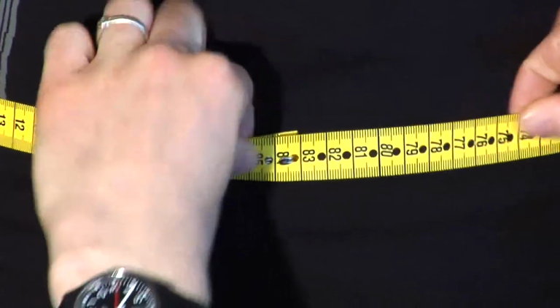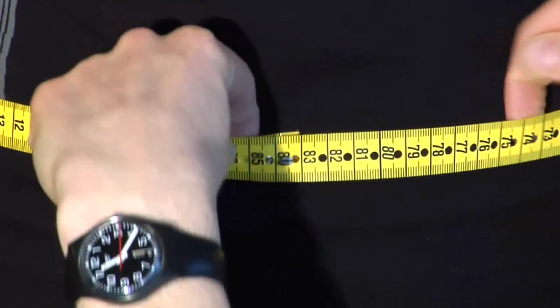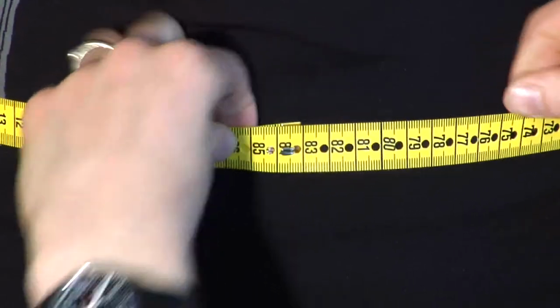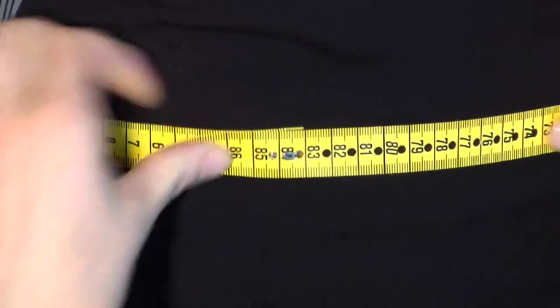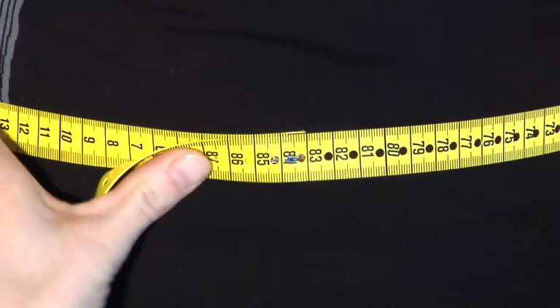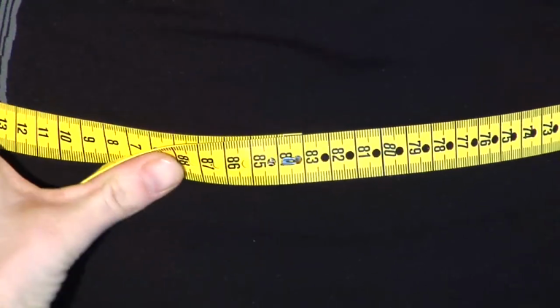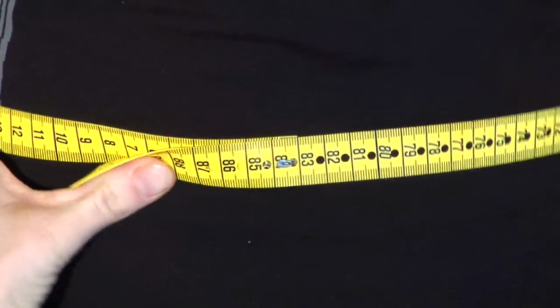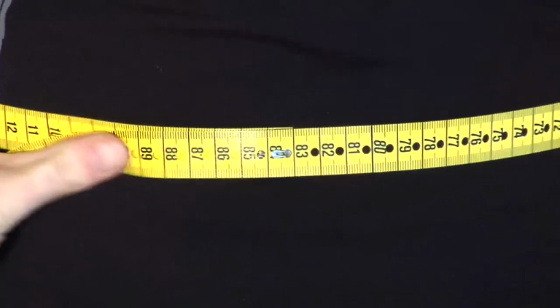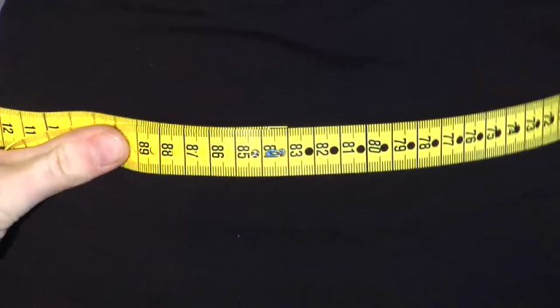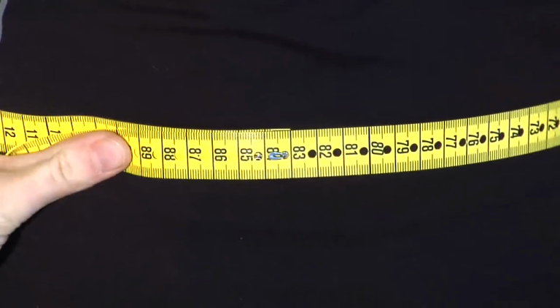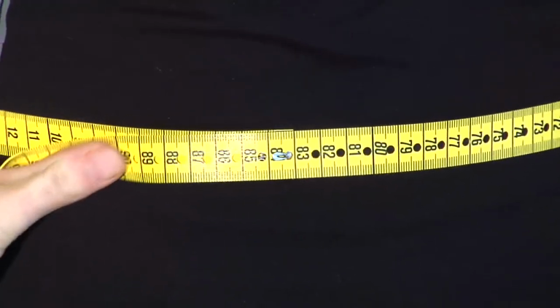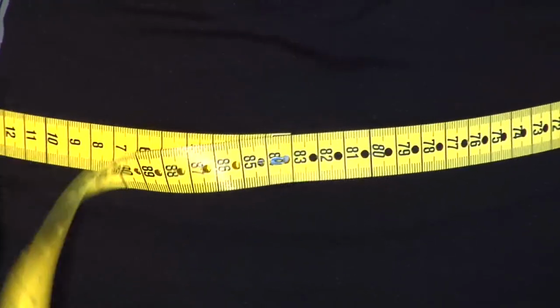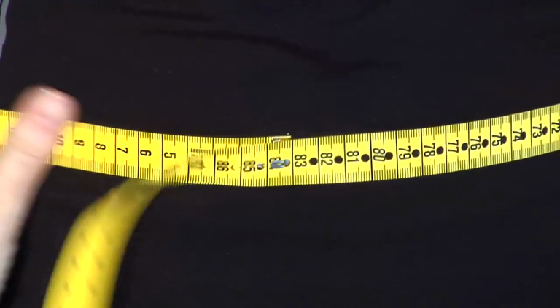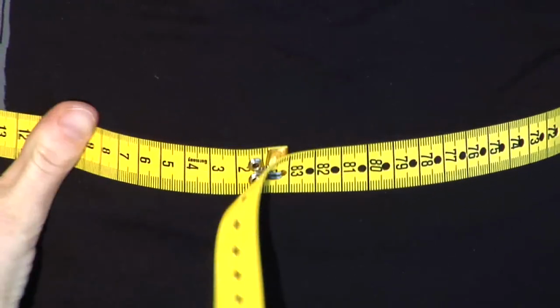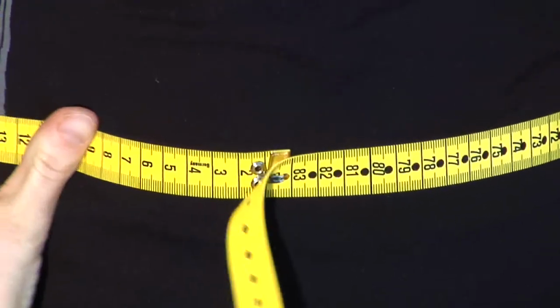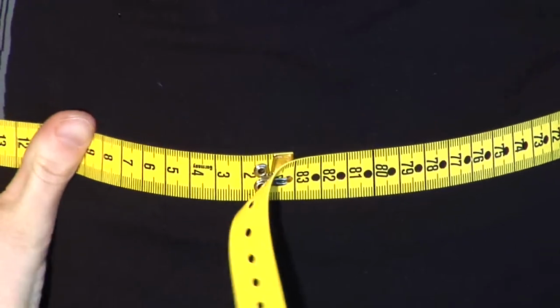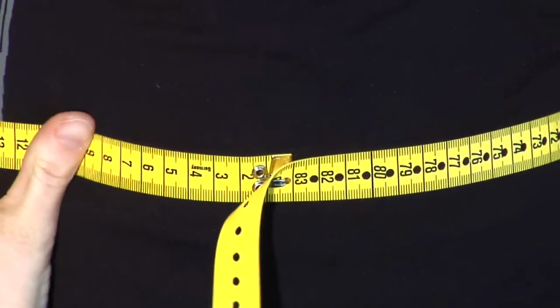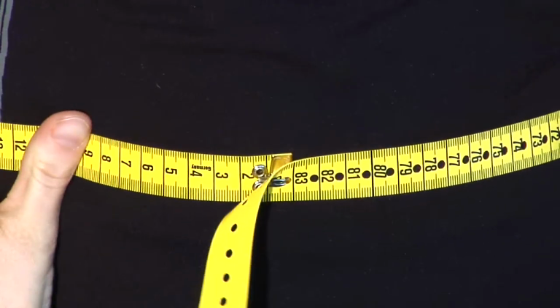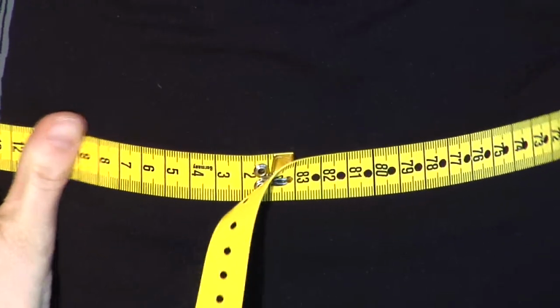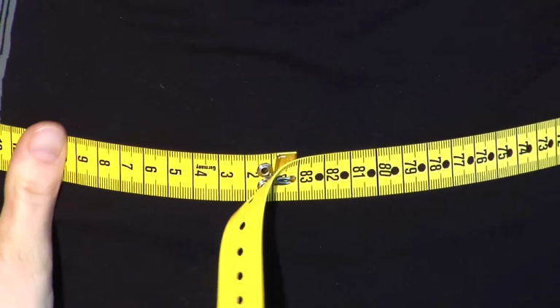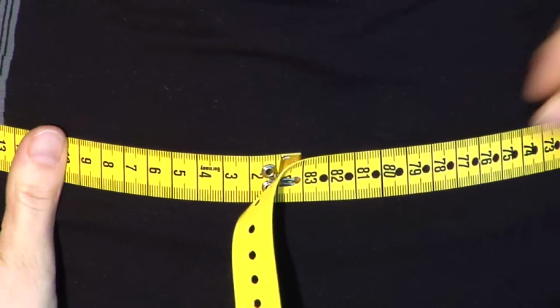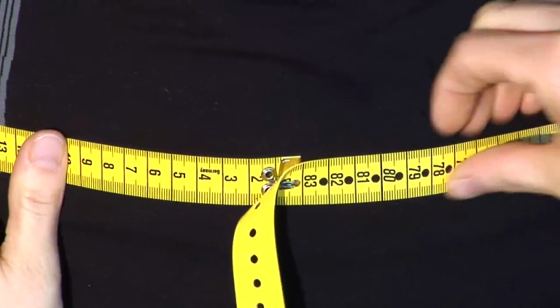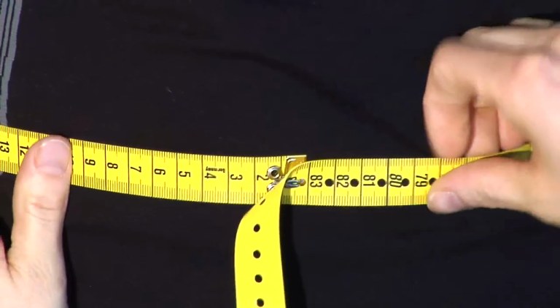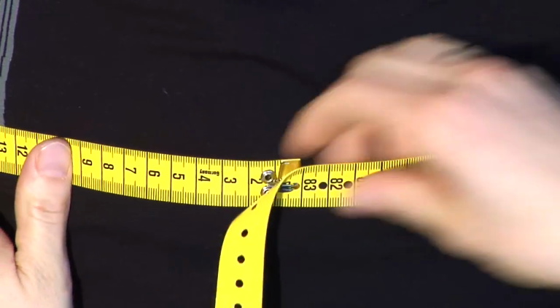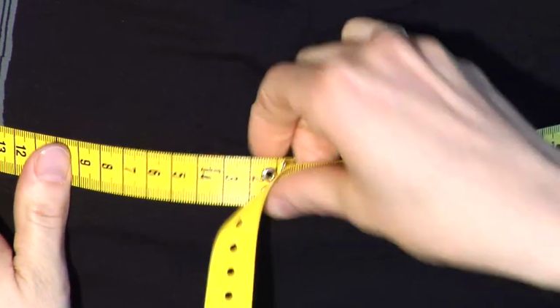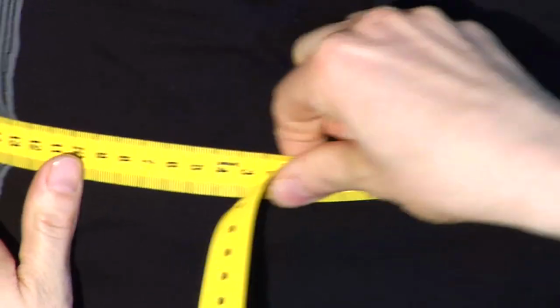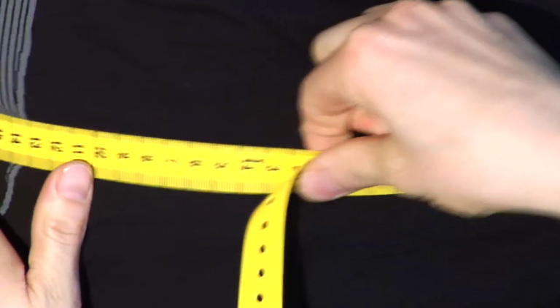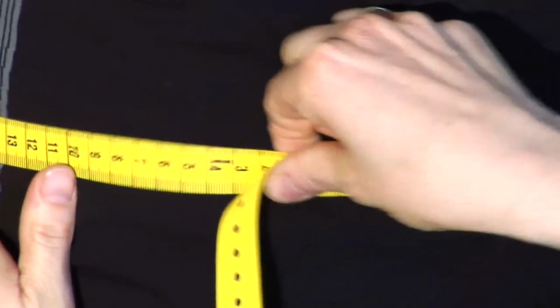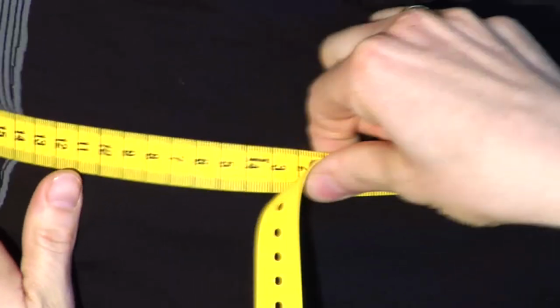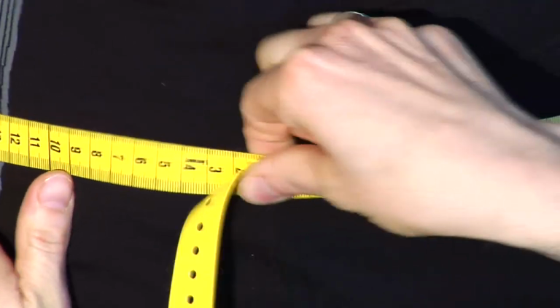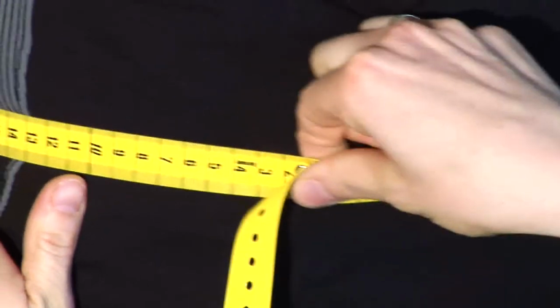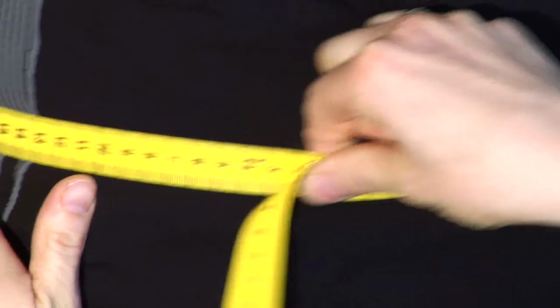On all of the measures, try to hold the measuring tape tight and give one finger behind the tape for a bit of play.